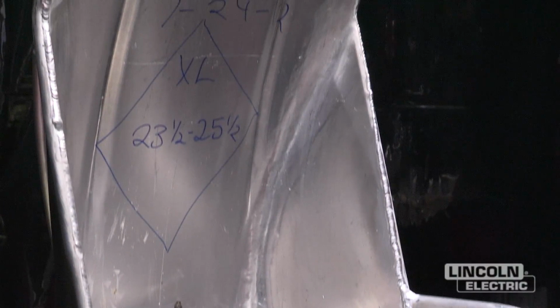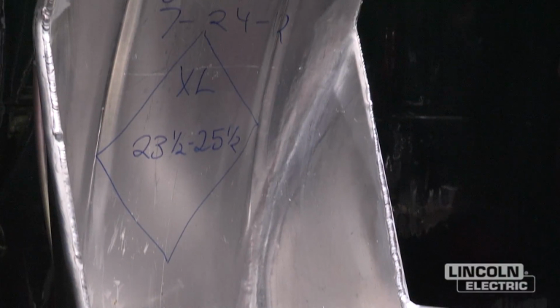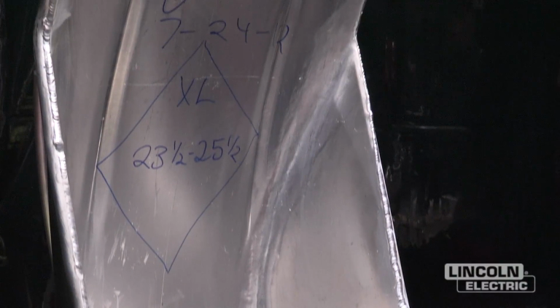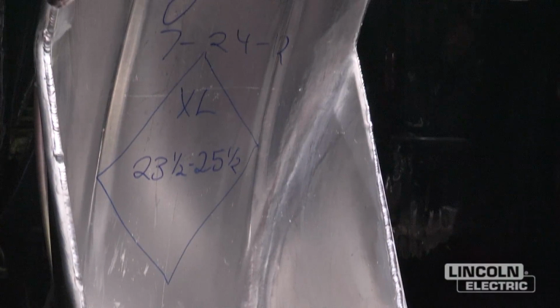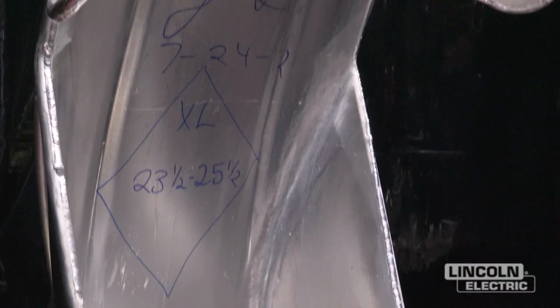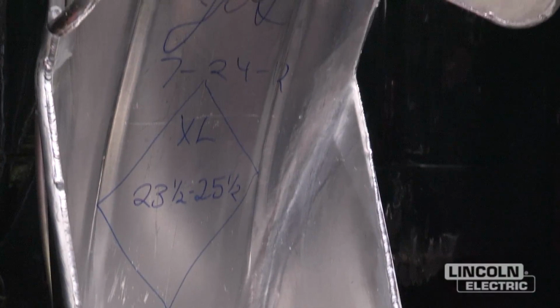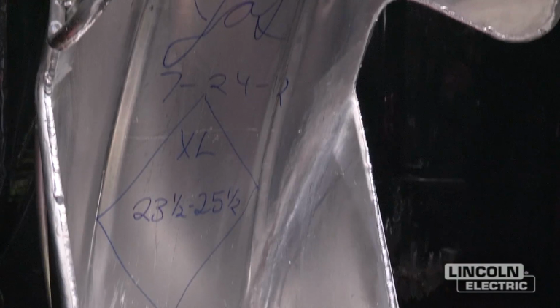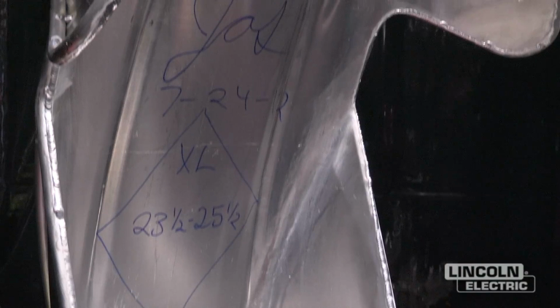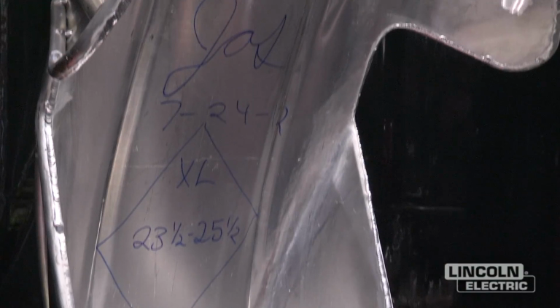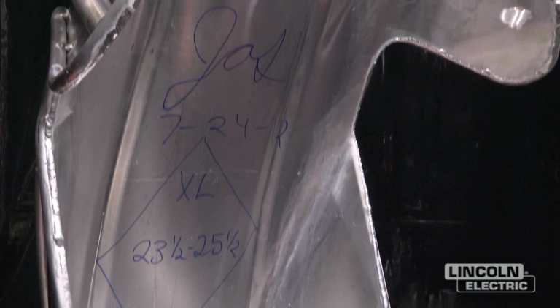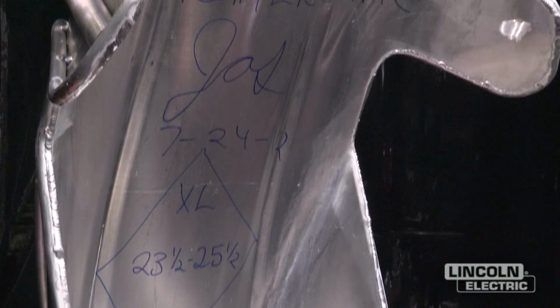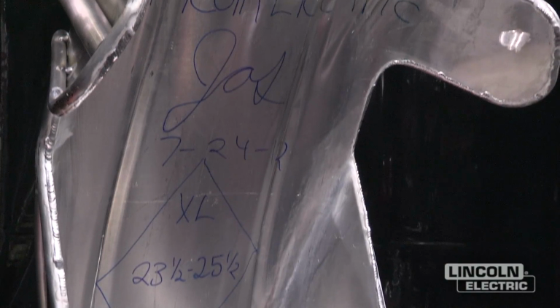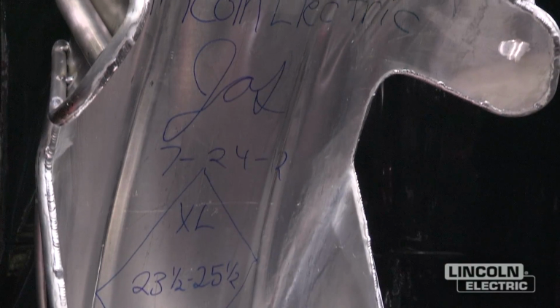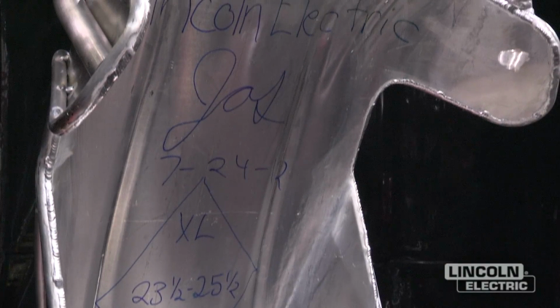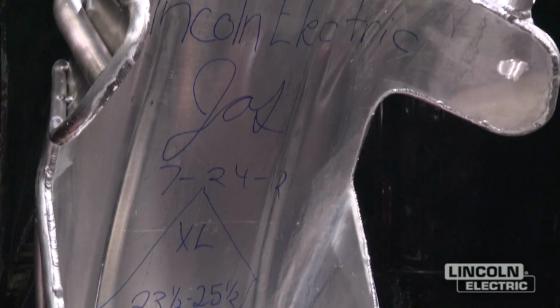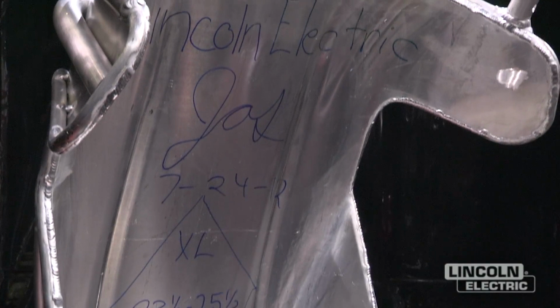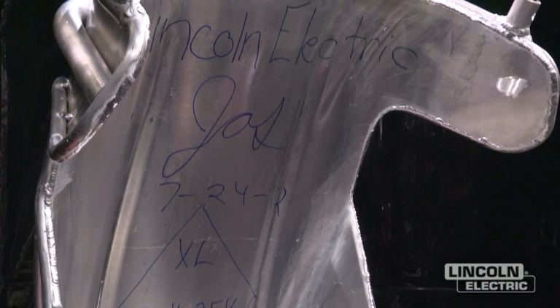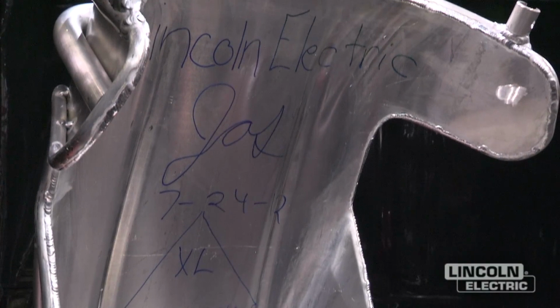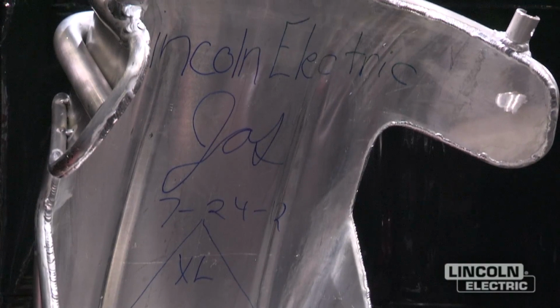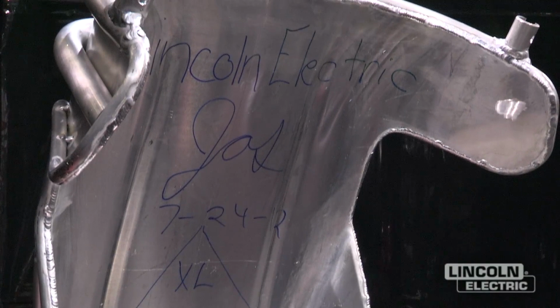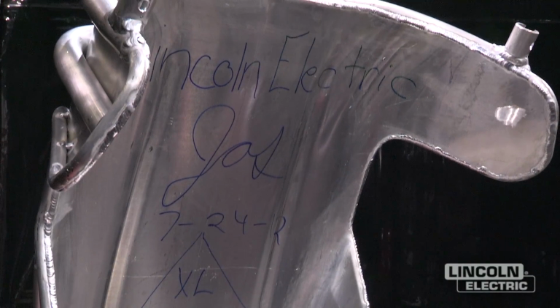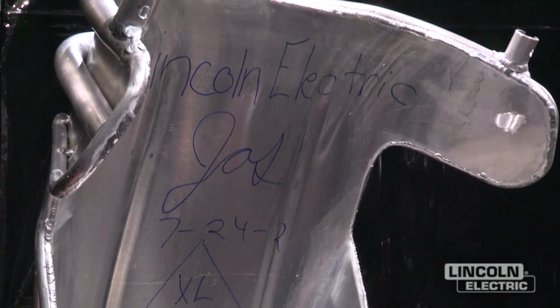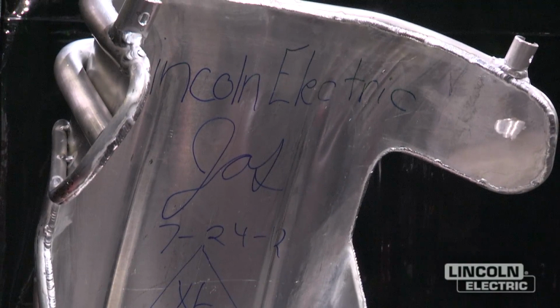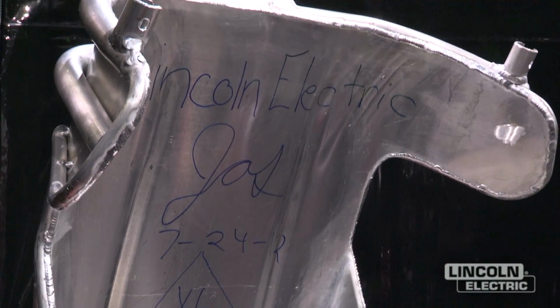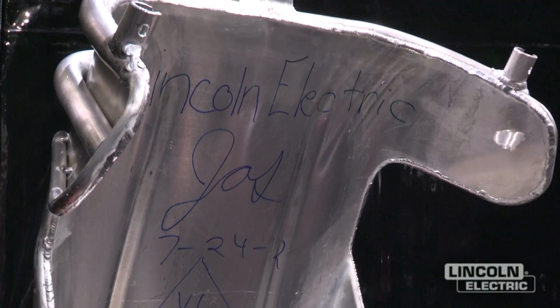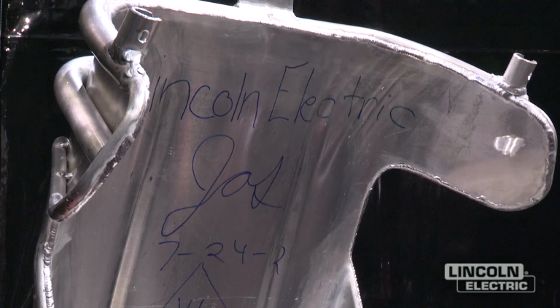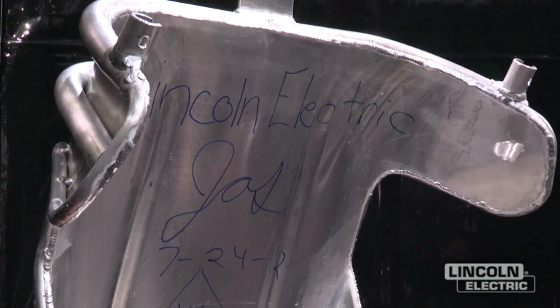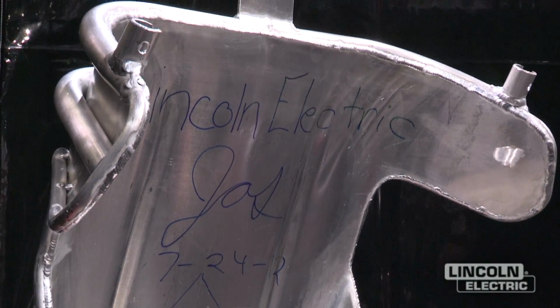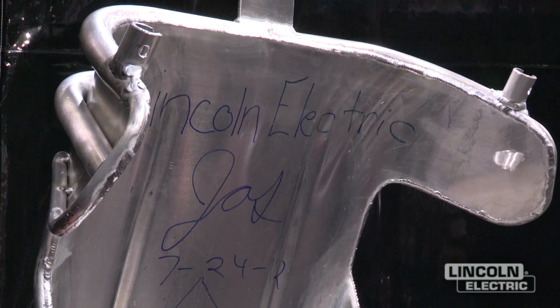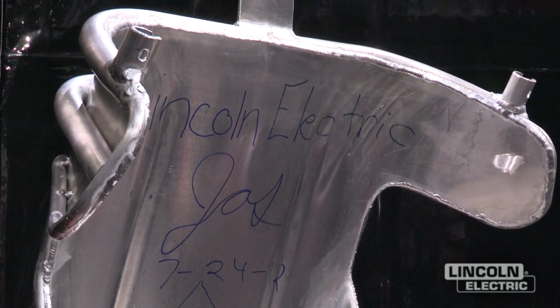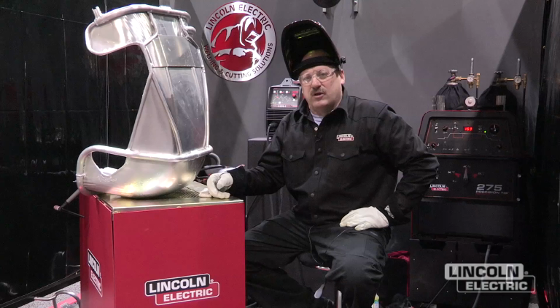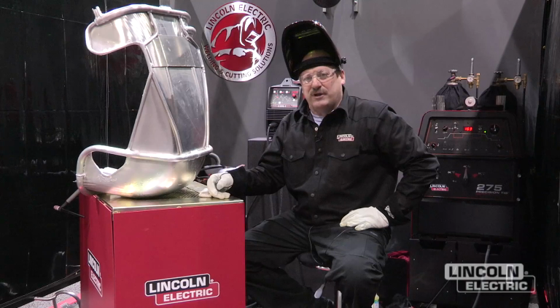We're going to be doing a little bit of welding on some 3003 aluminum and some 6061 heat-treatable aluminum.